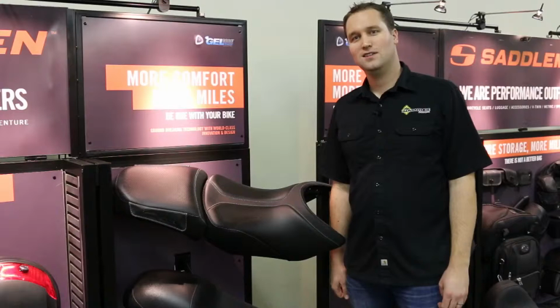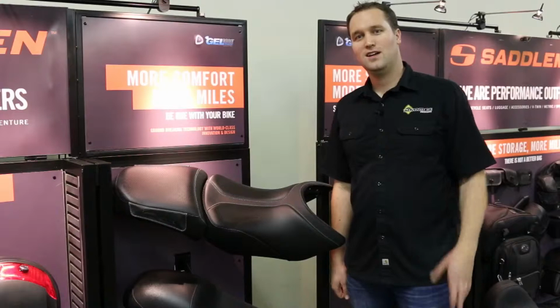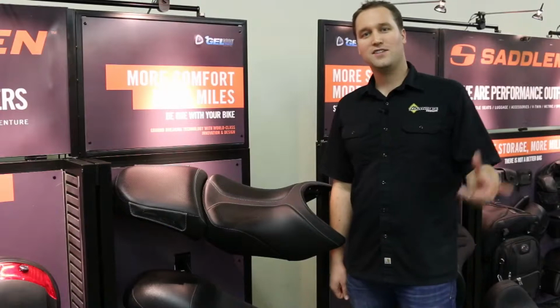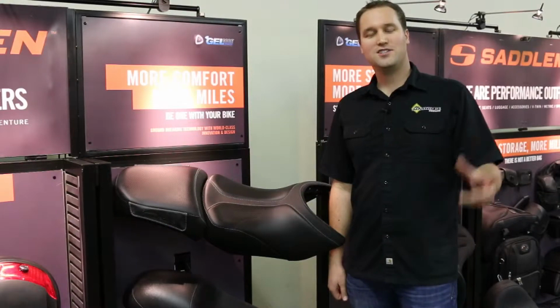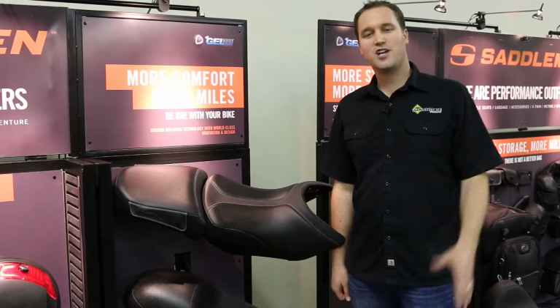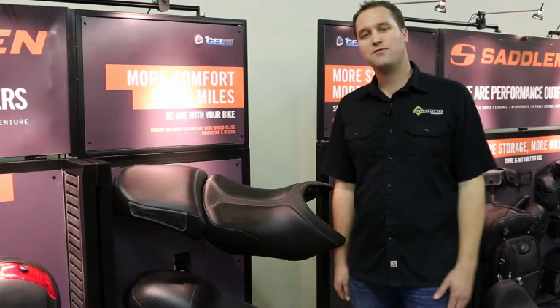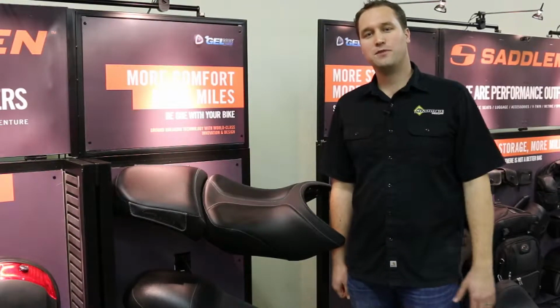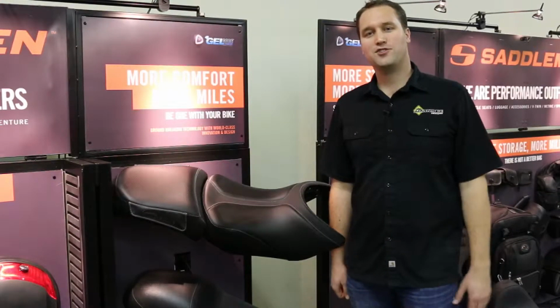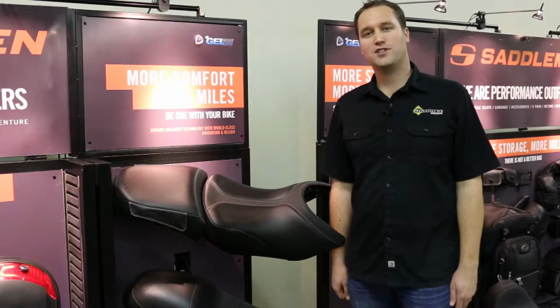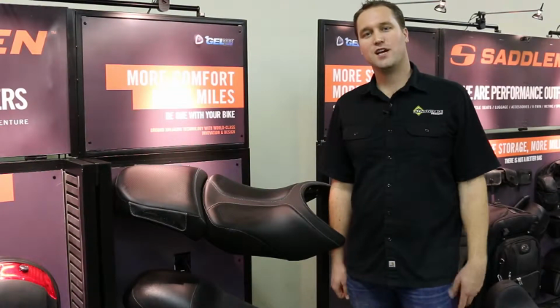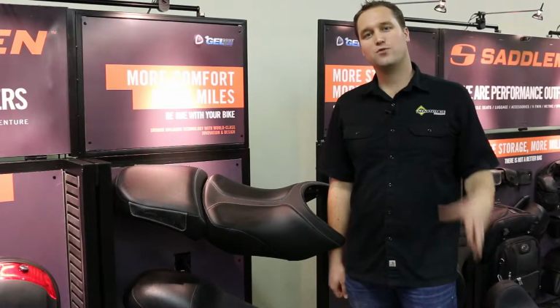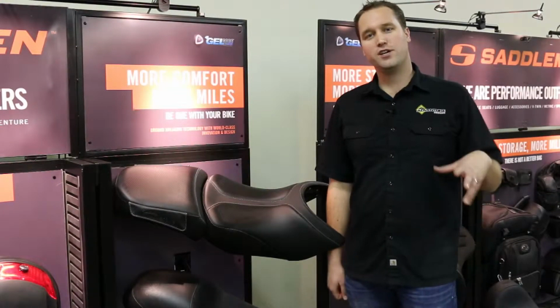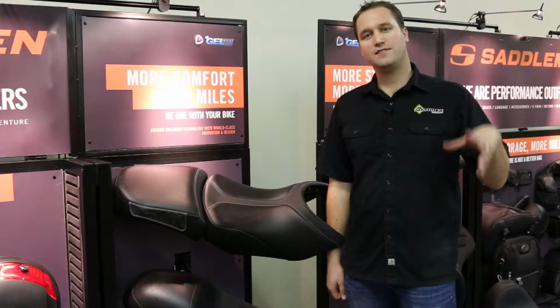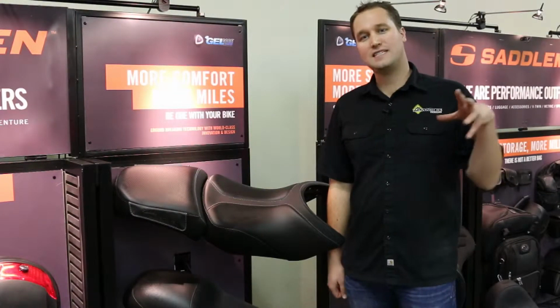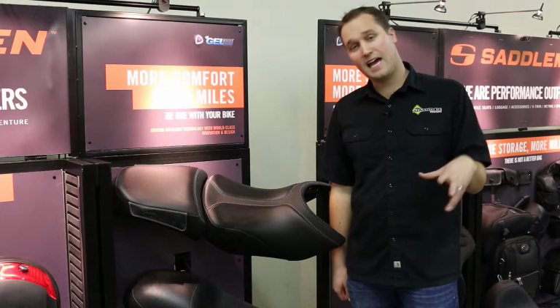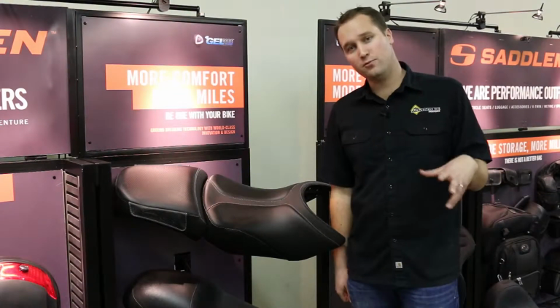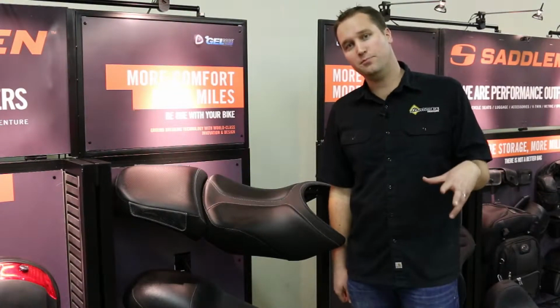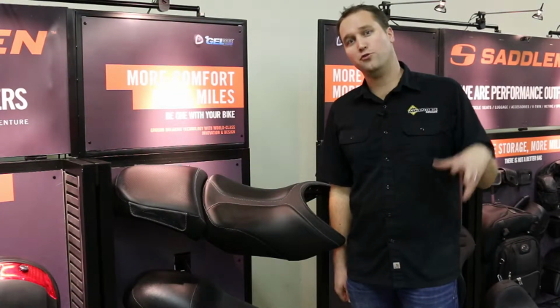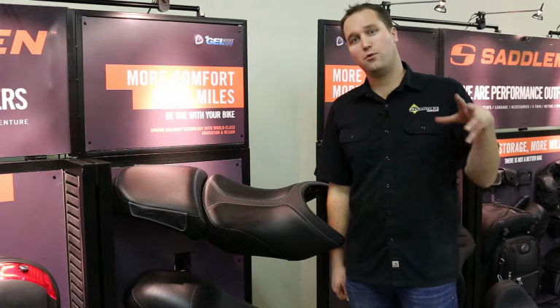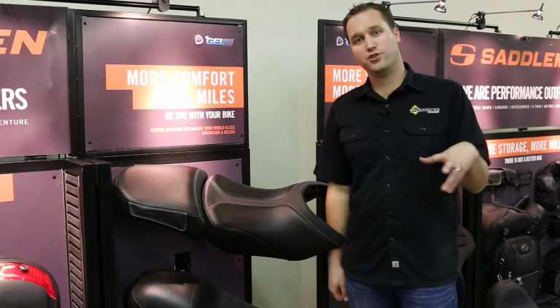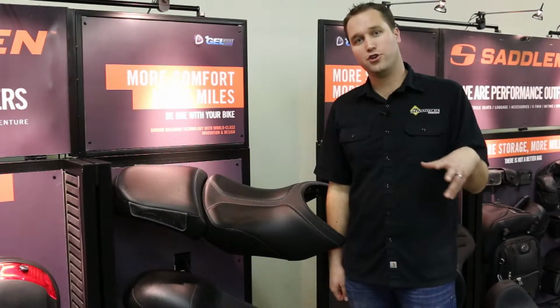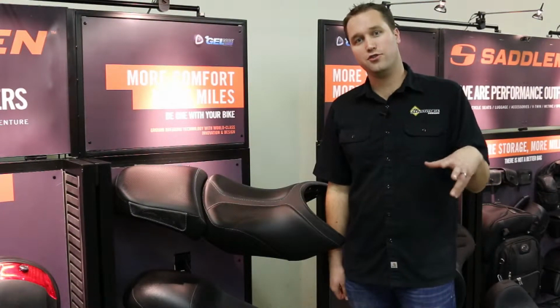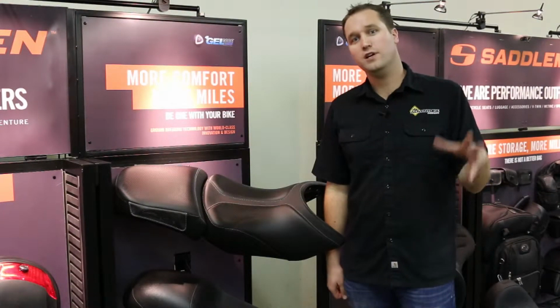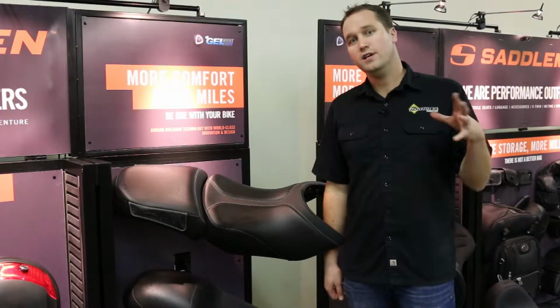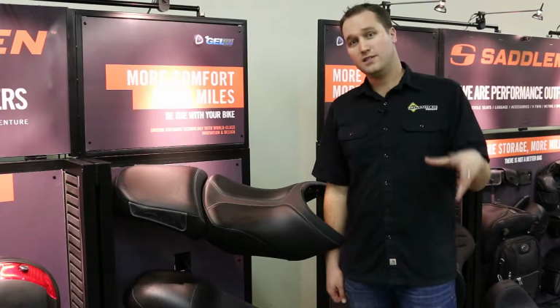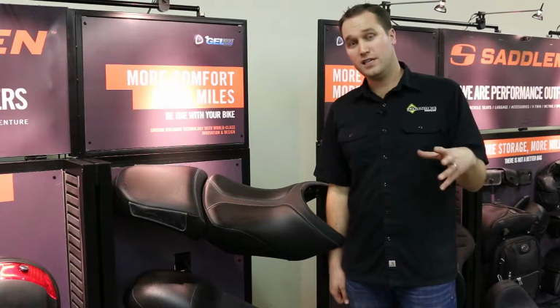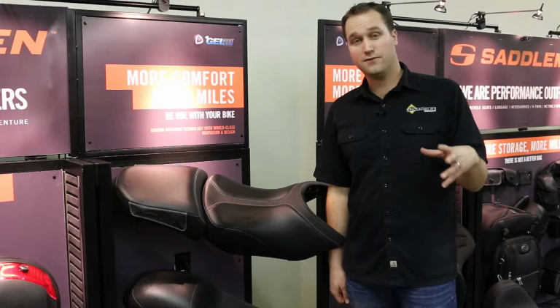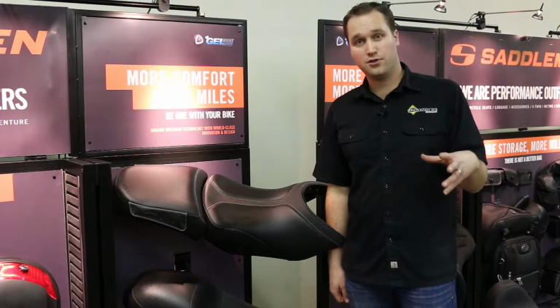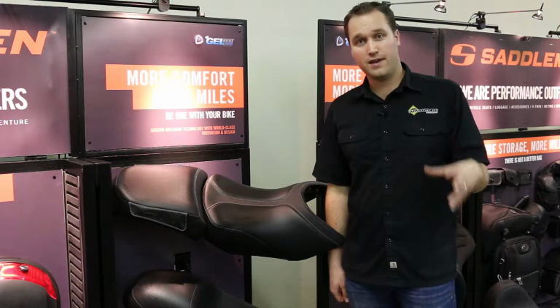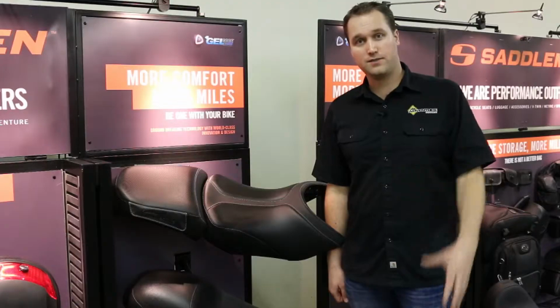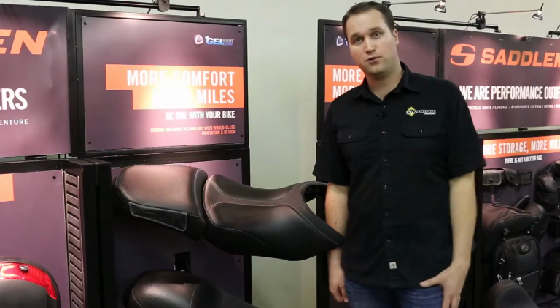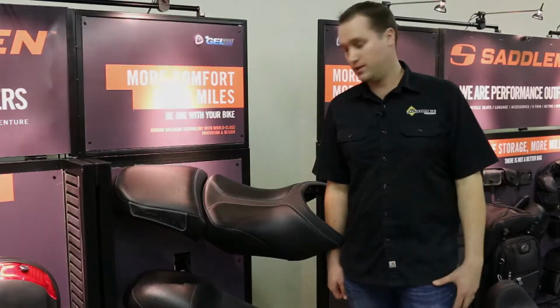Hi, this is Chad from Adventure Designs. We're here at the Saddleman booth. I want to show you seats for 2014.